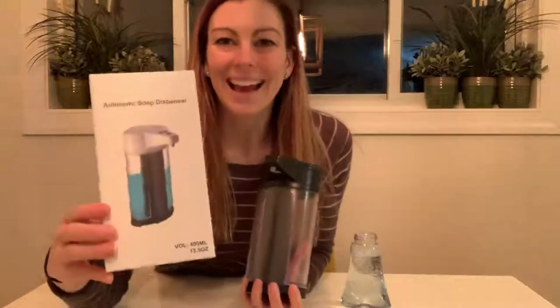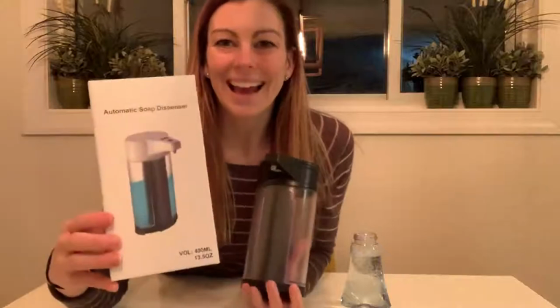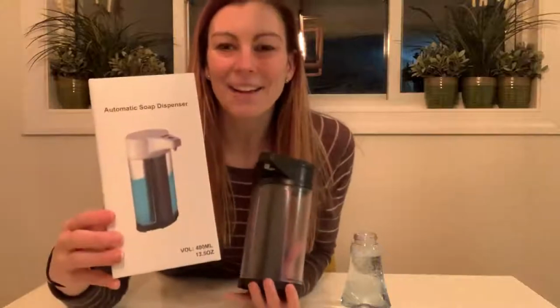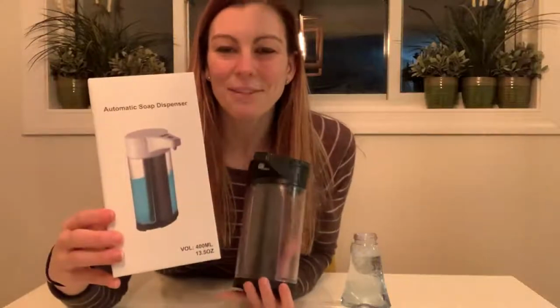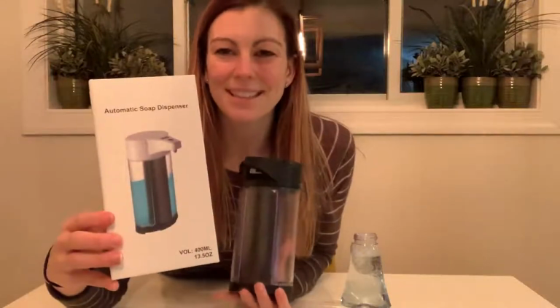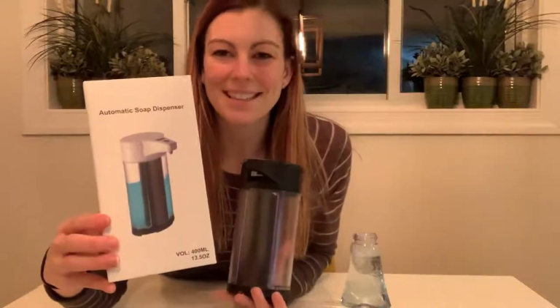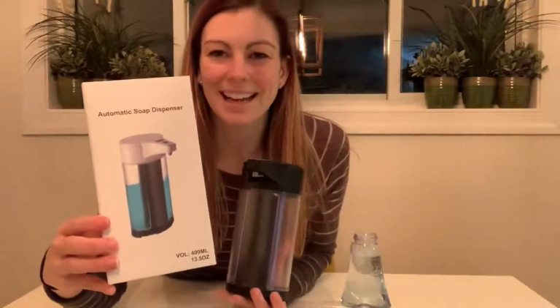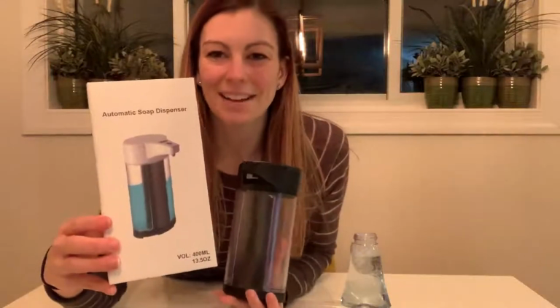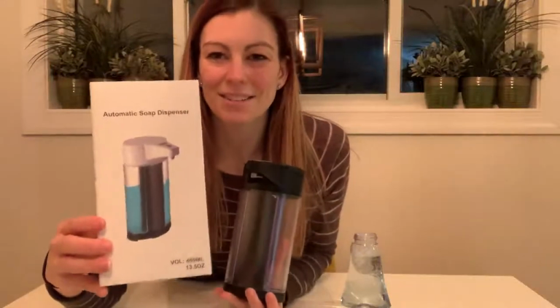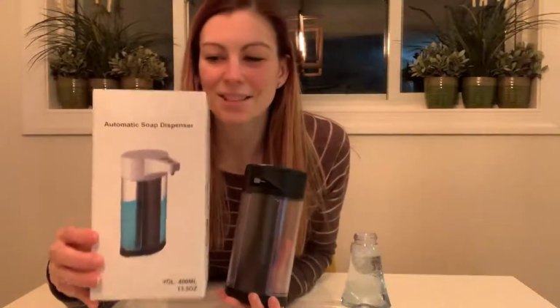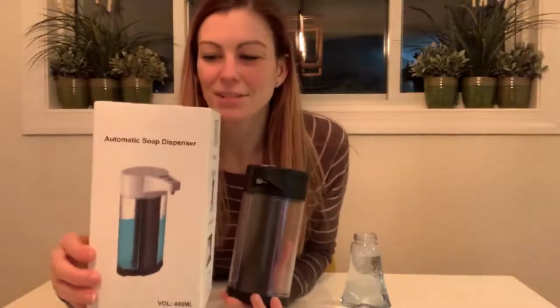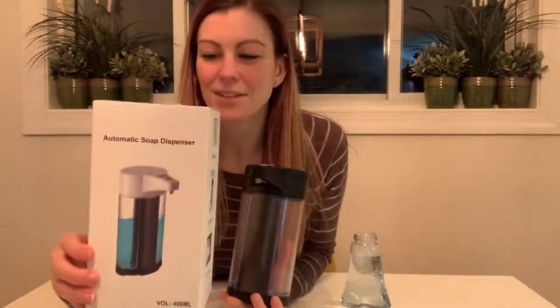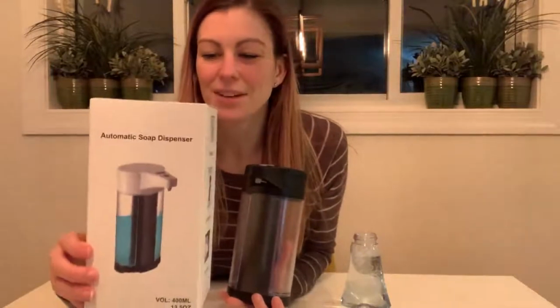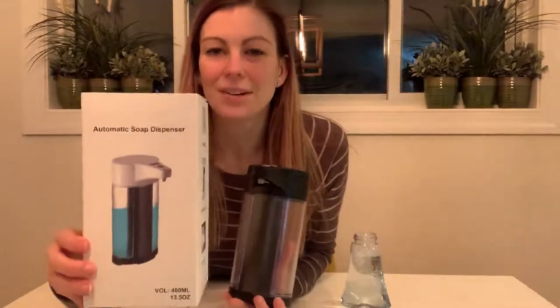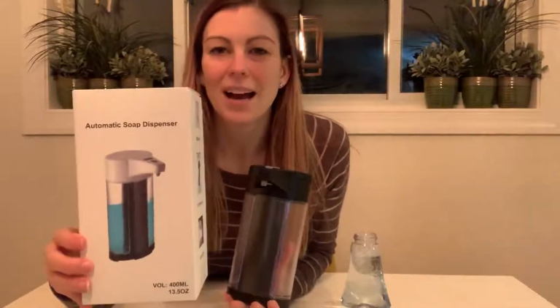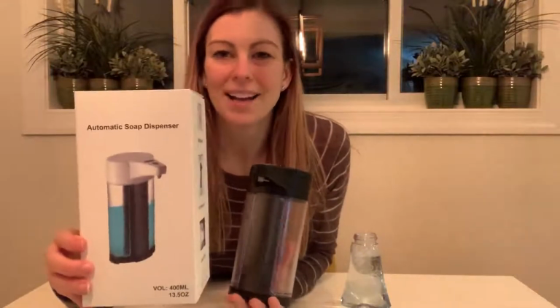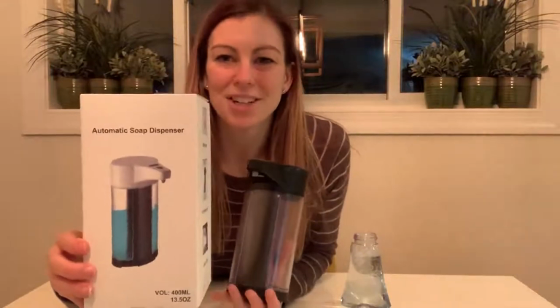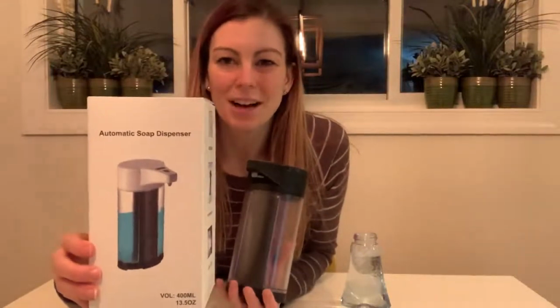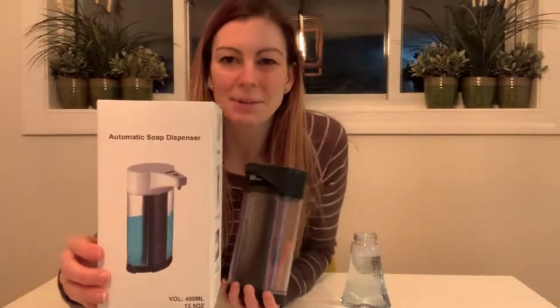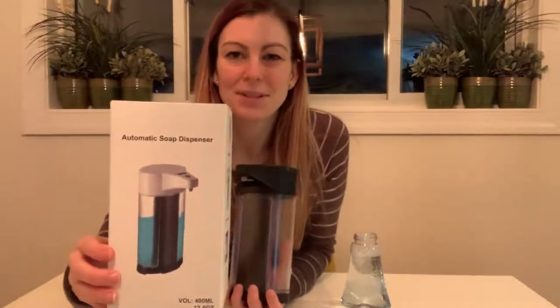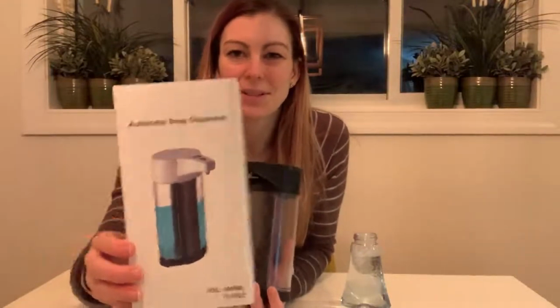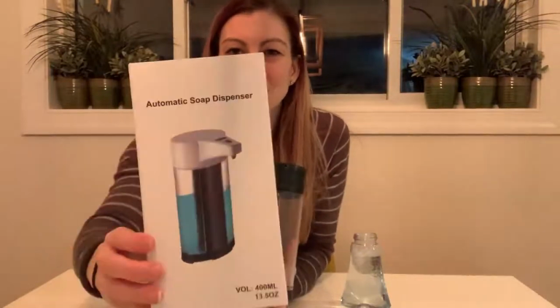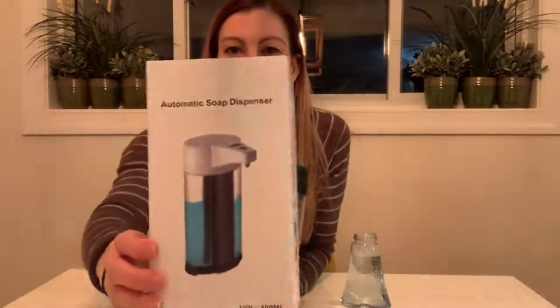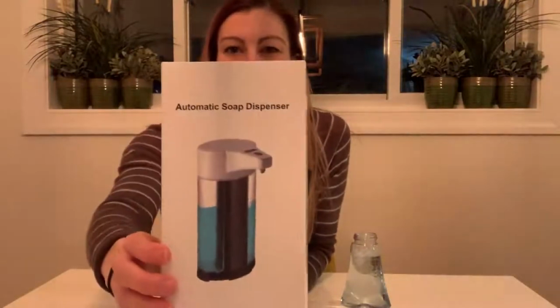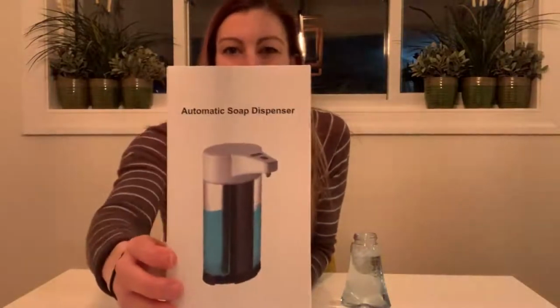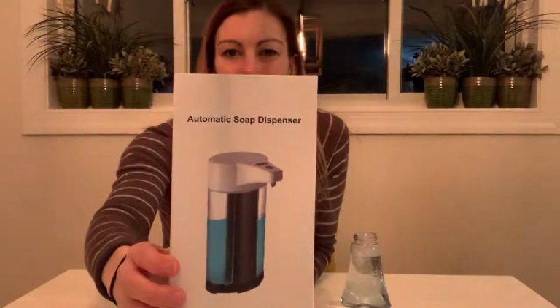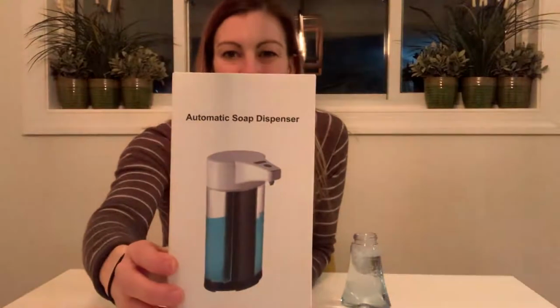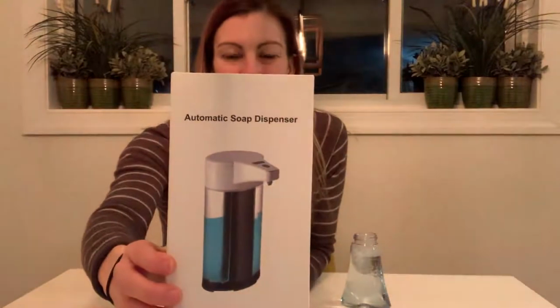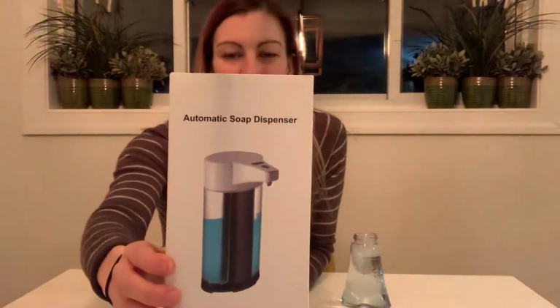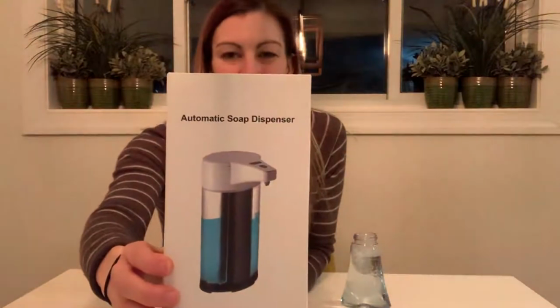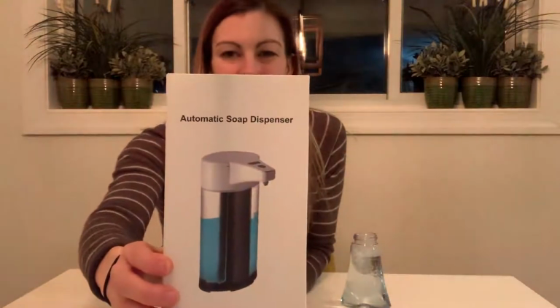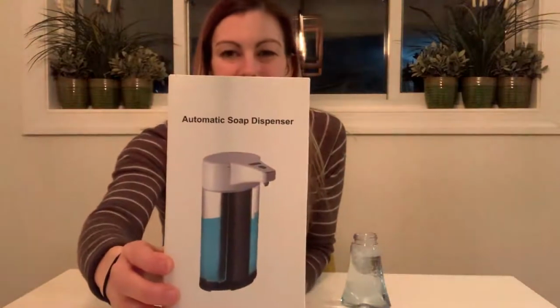Hey everyone! Today I'm going to review and show you up close this really cool automatic soap dispenser.